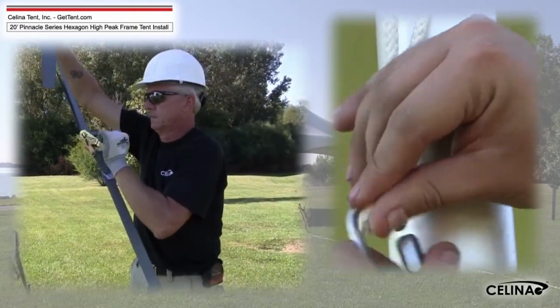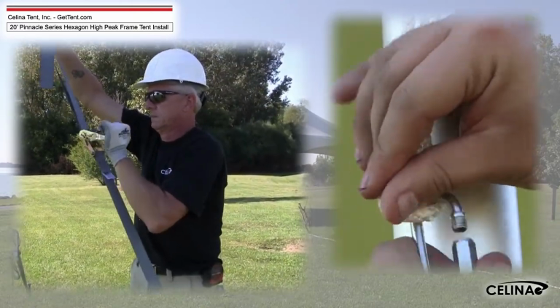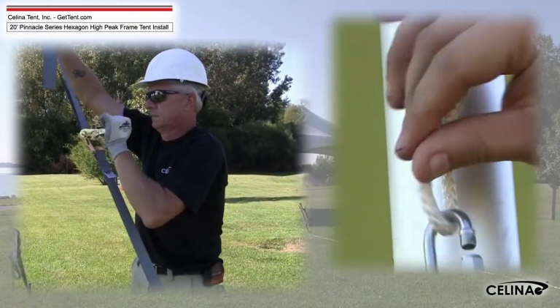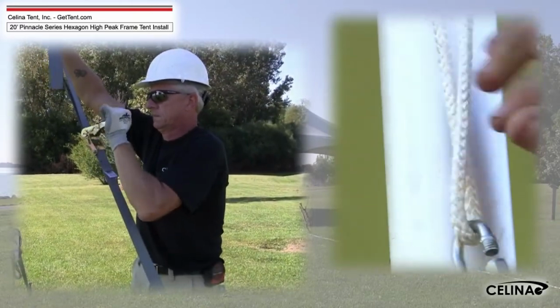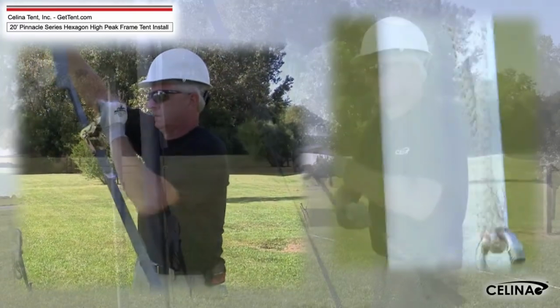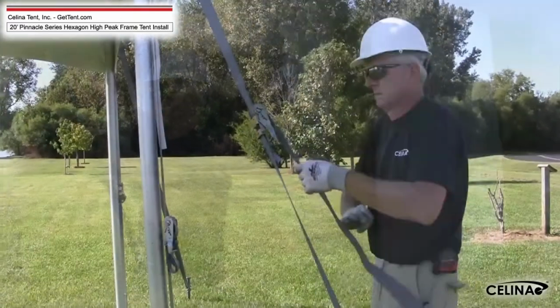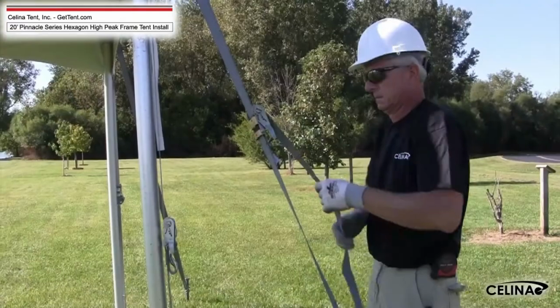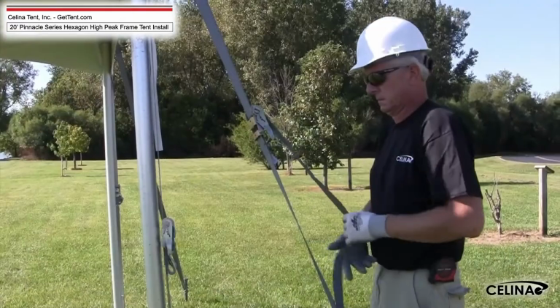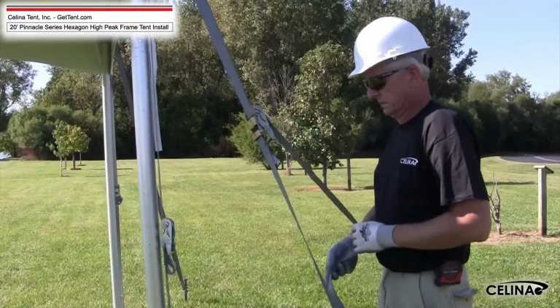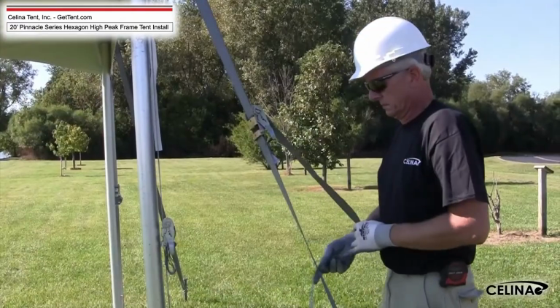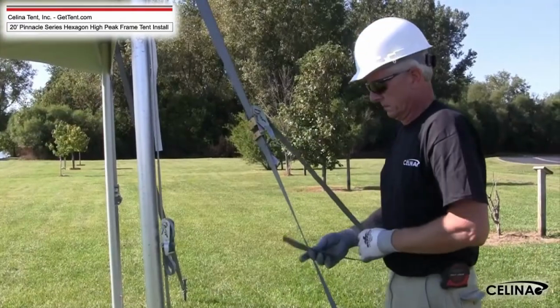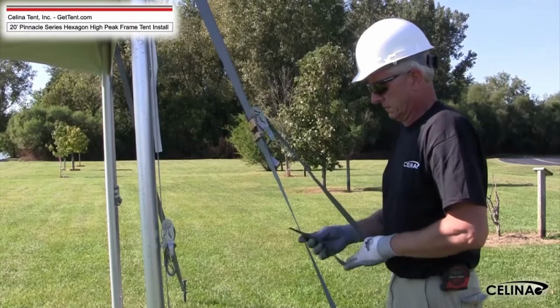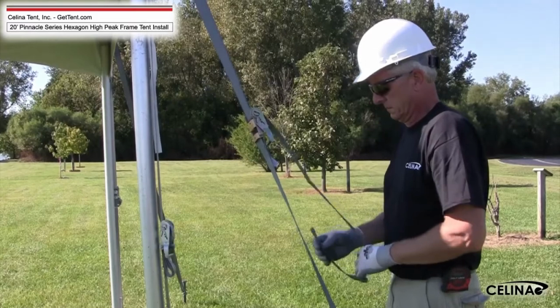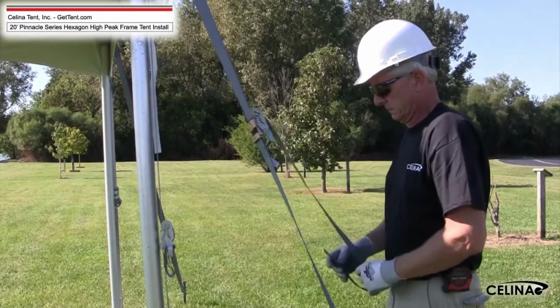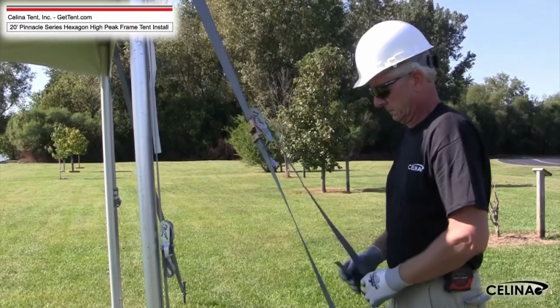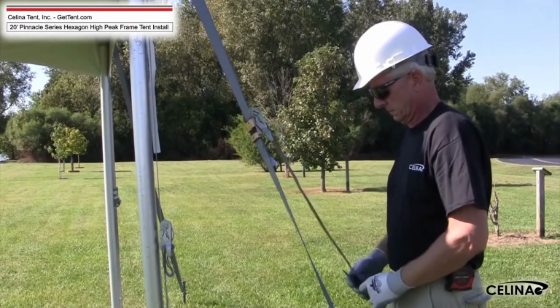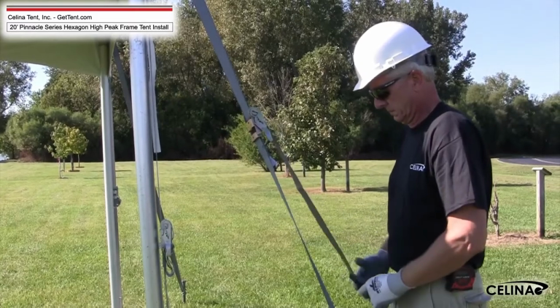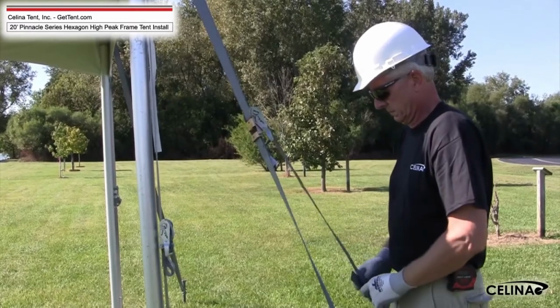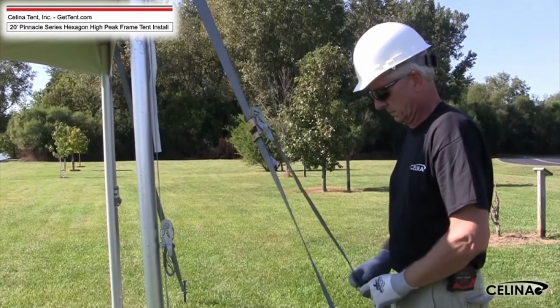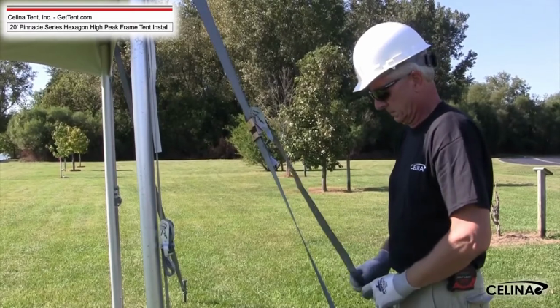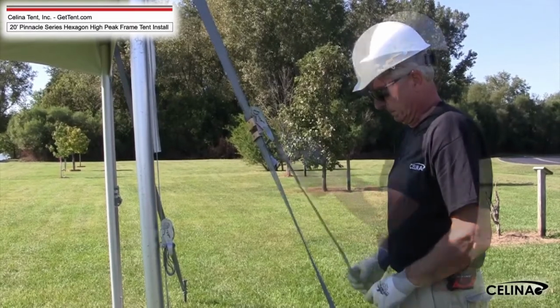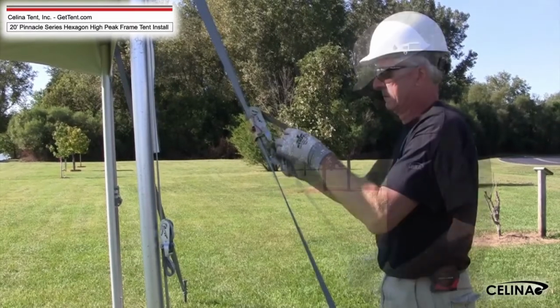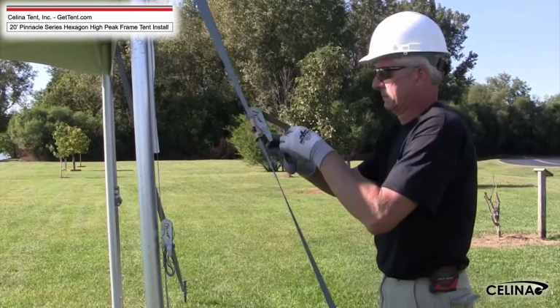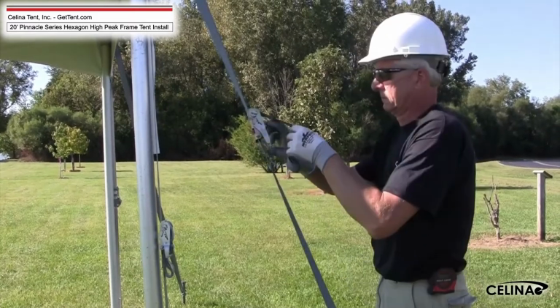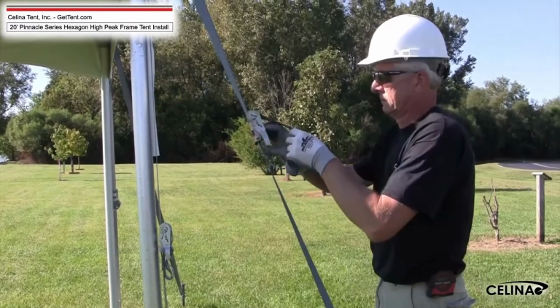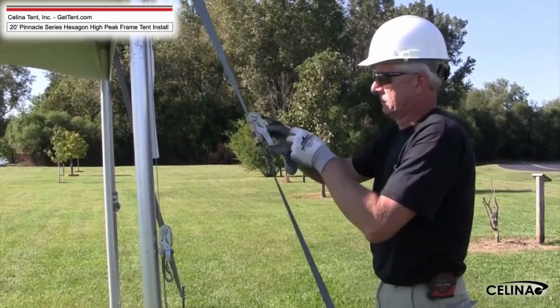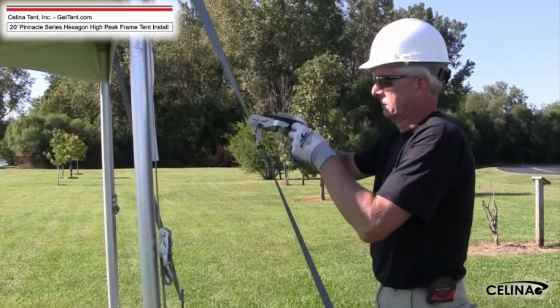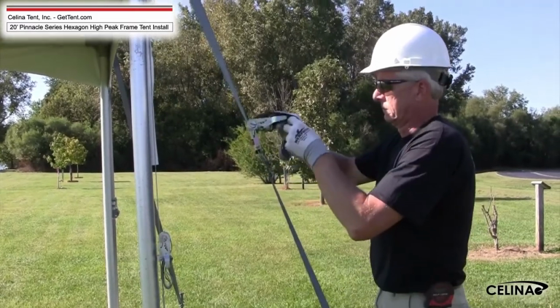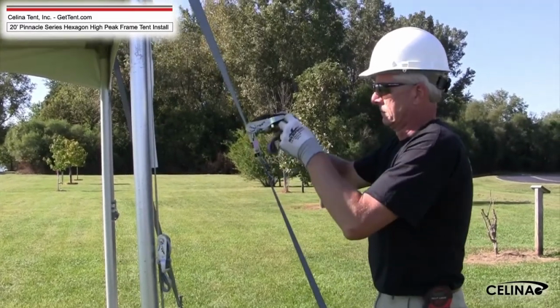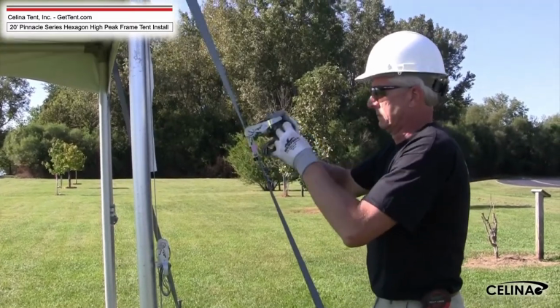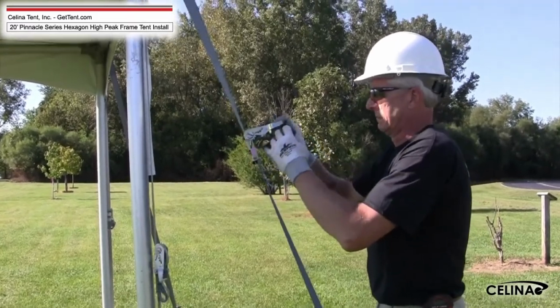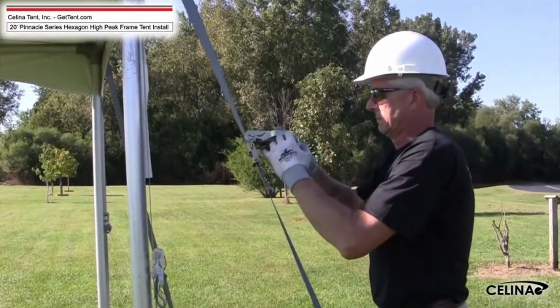Step 17. Roll any excess ratchet straps and secure in the ratchet buckle.